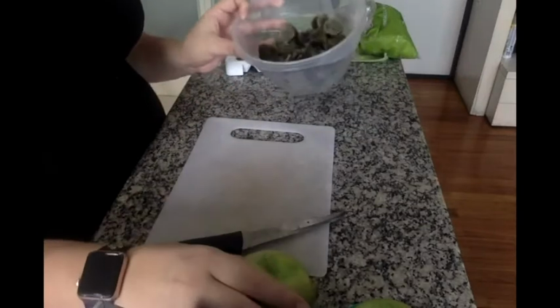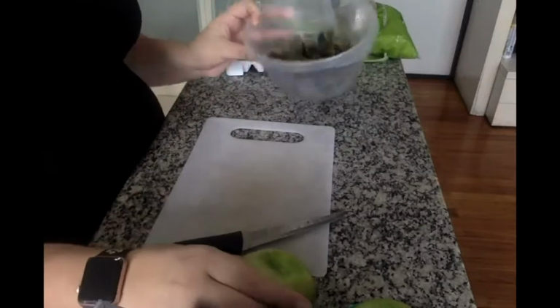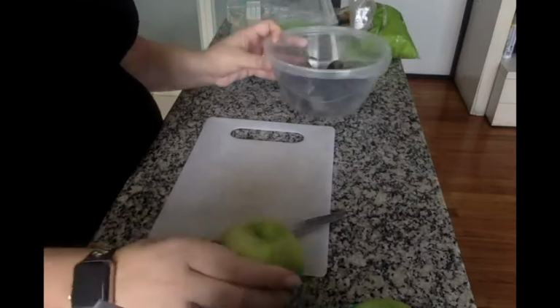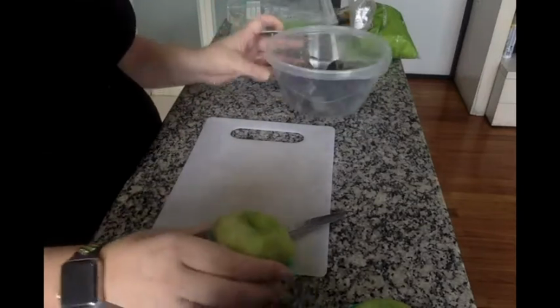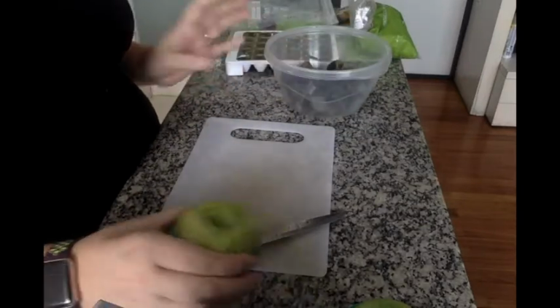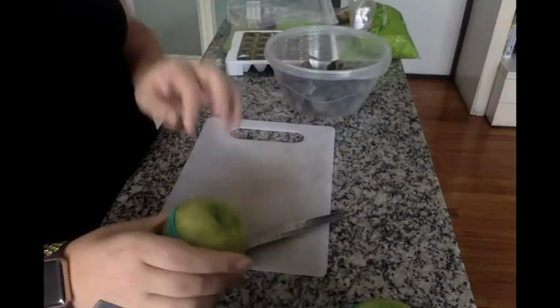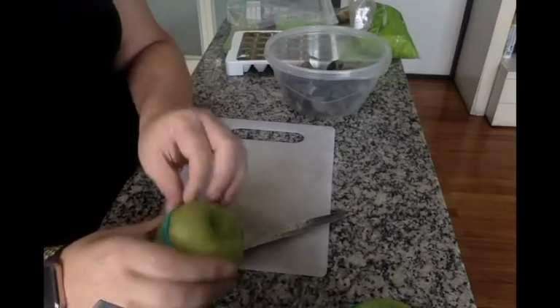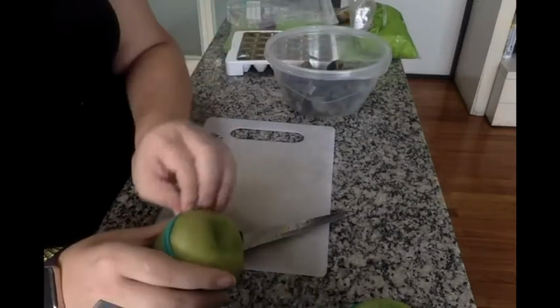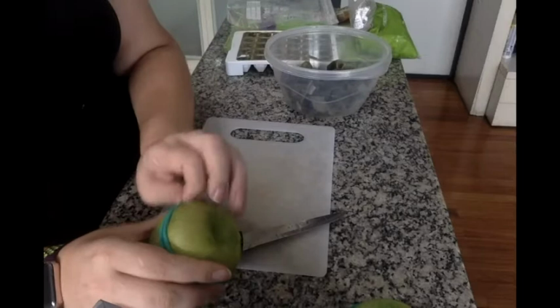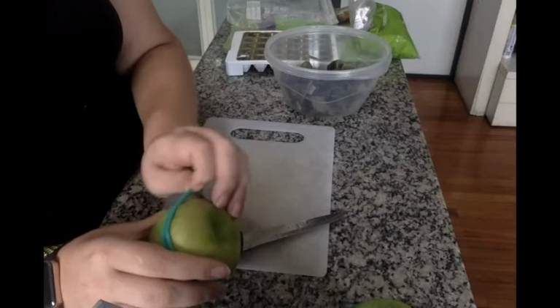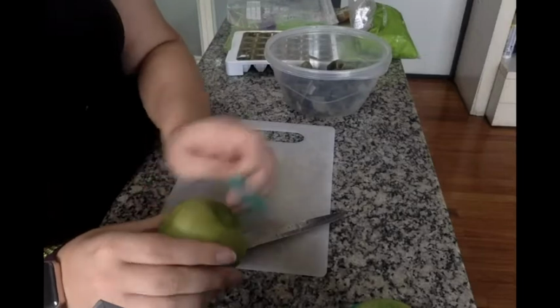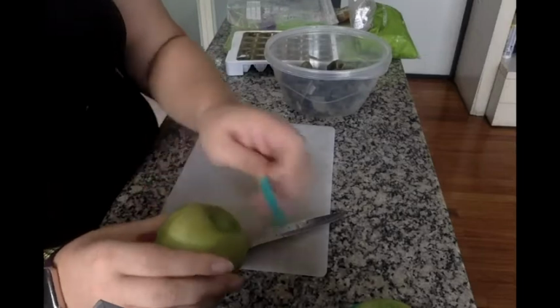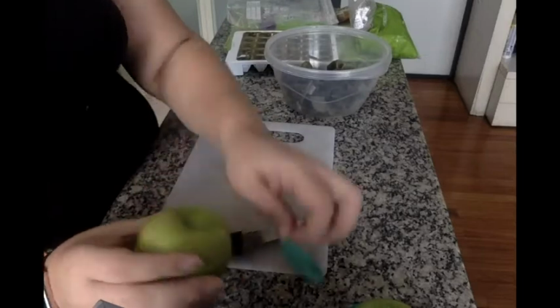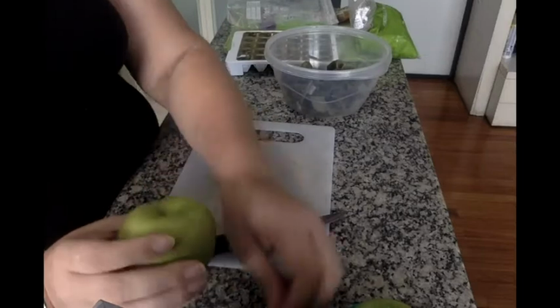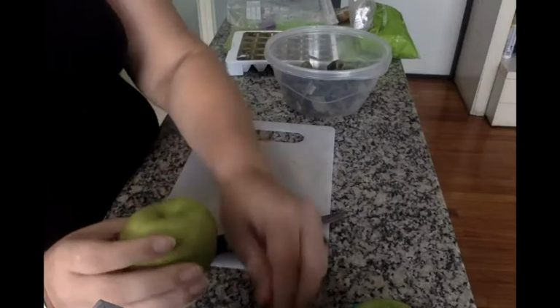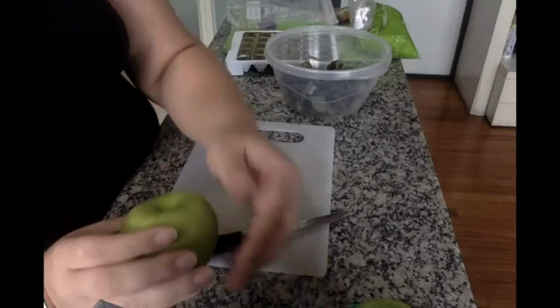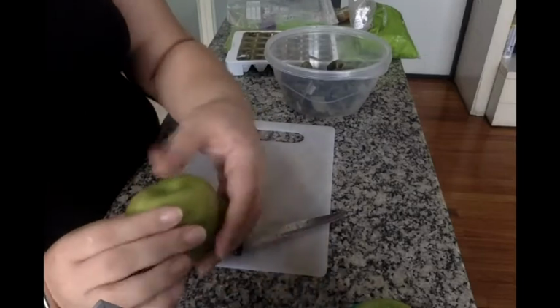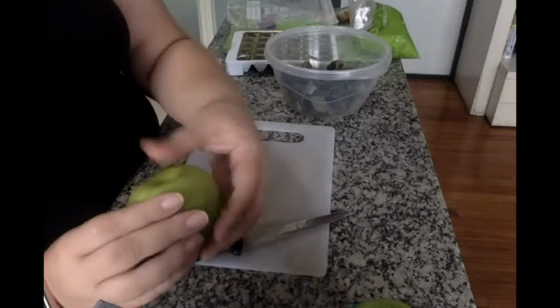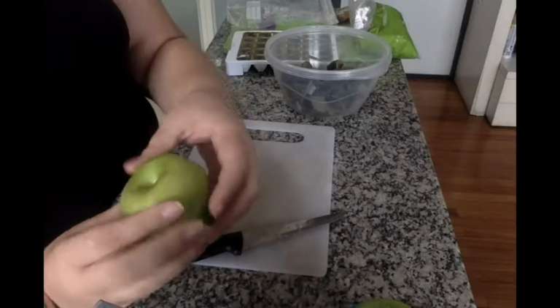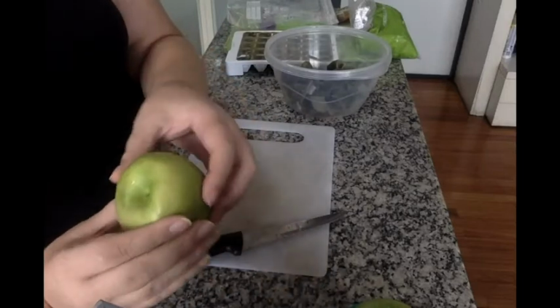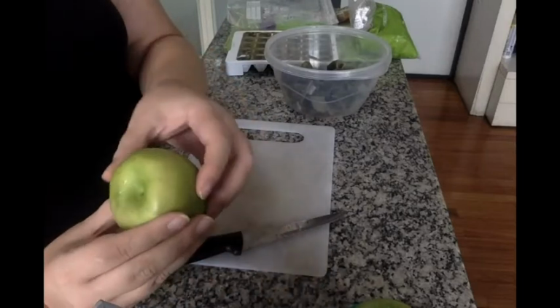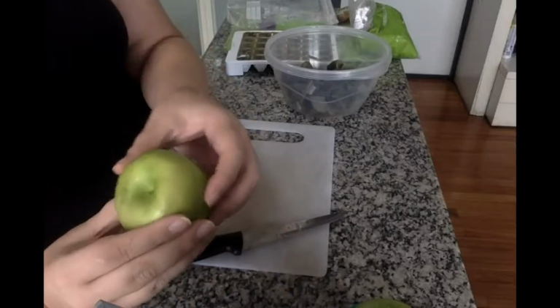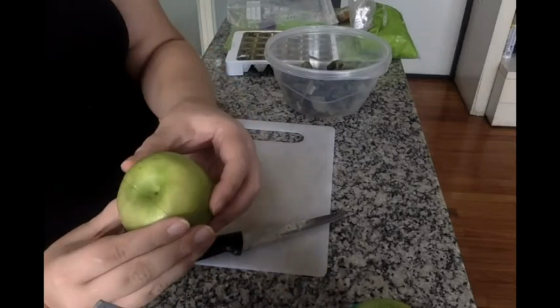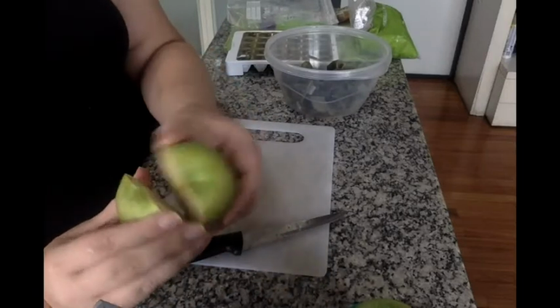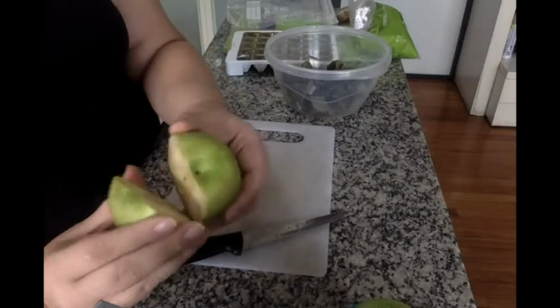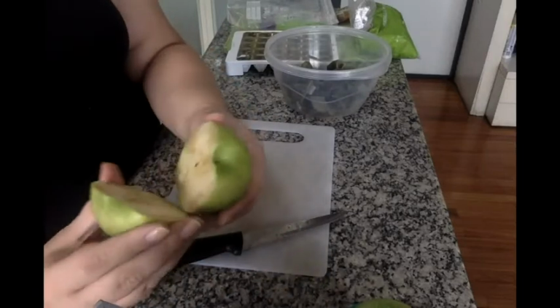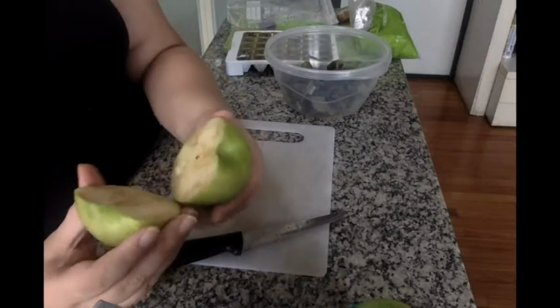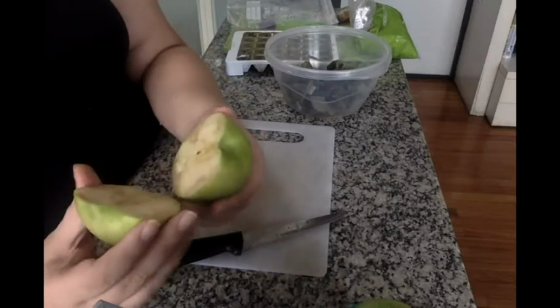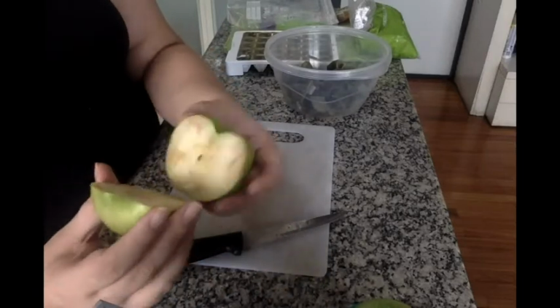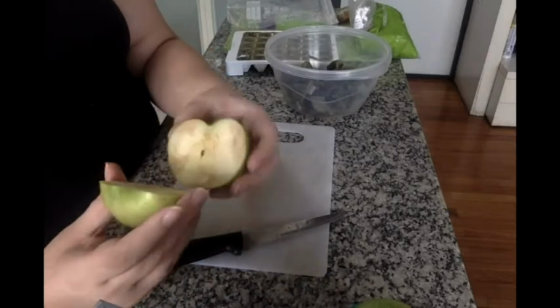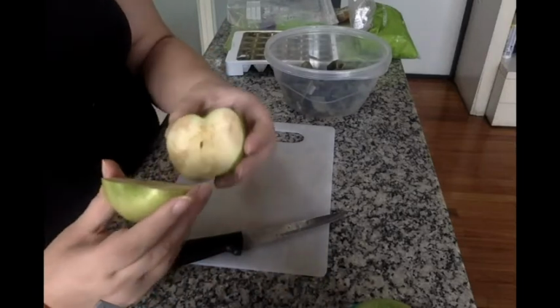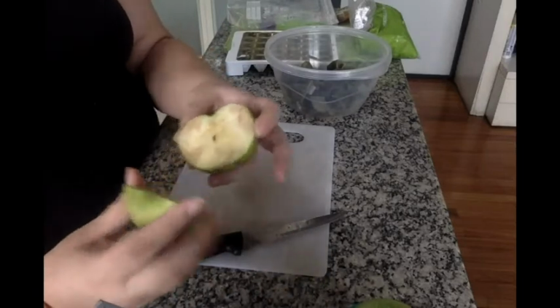Make sure you wash all of your produce and make sure you wash your hands before doing this.